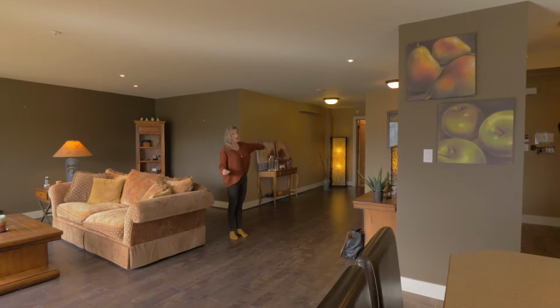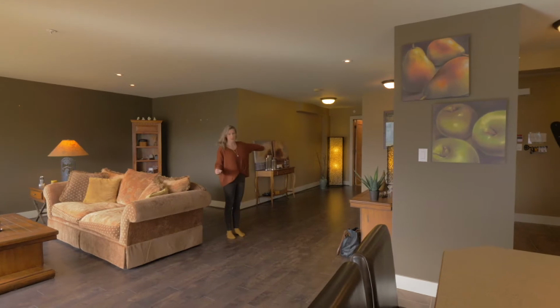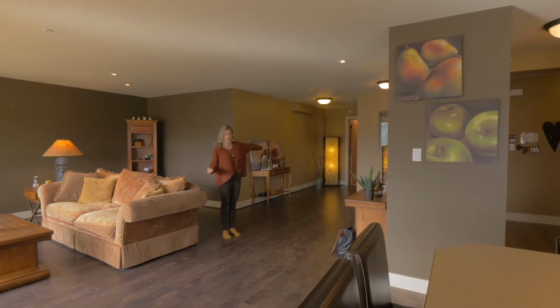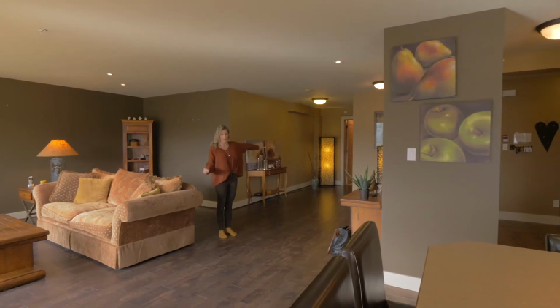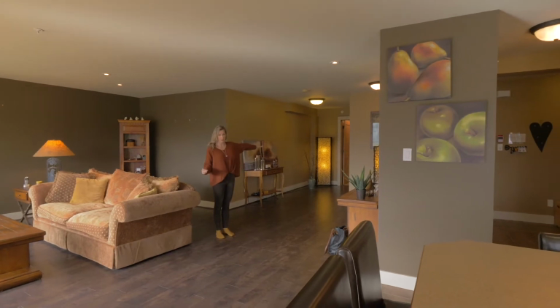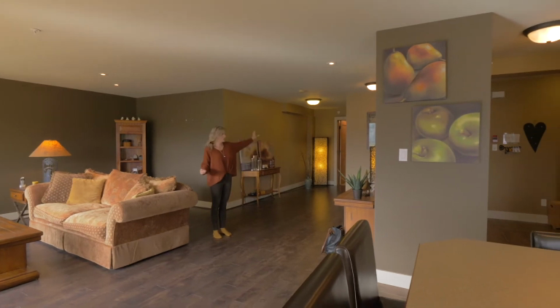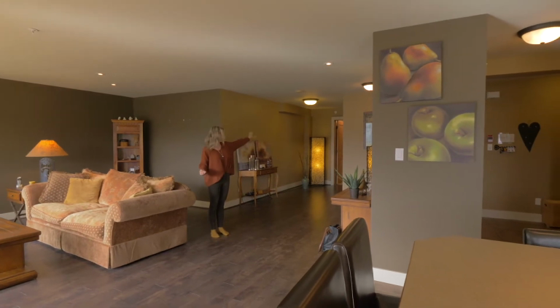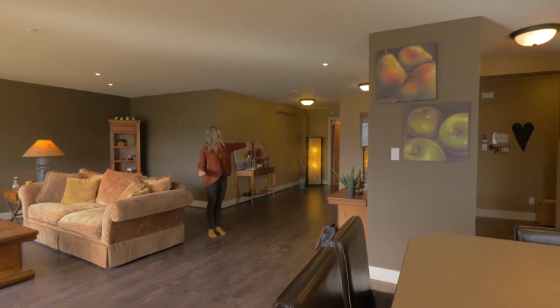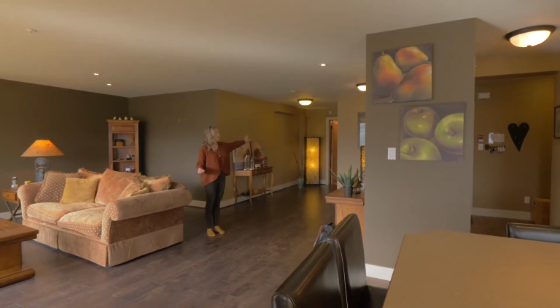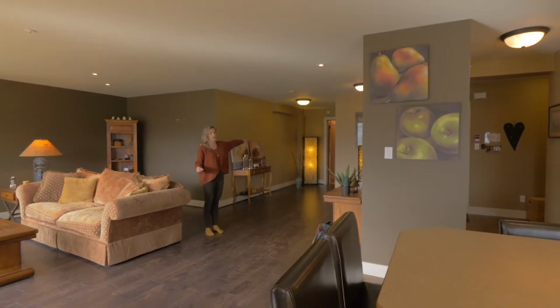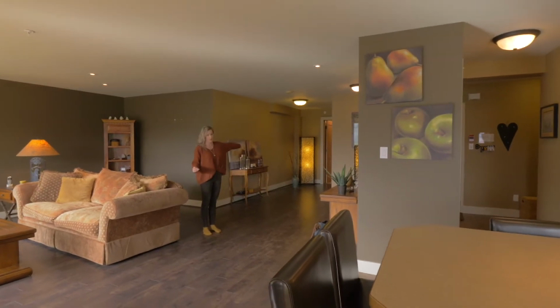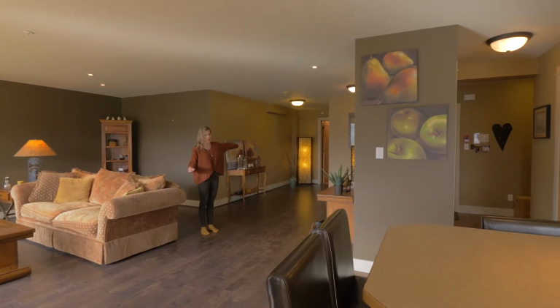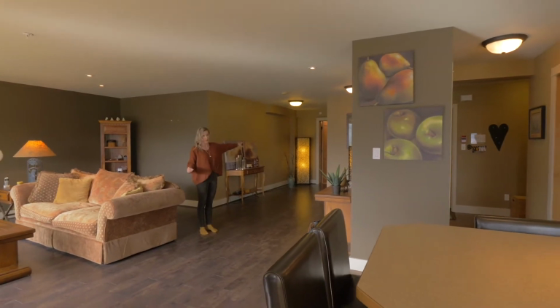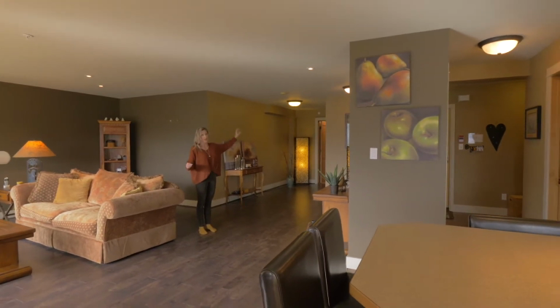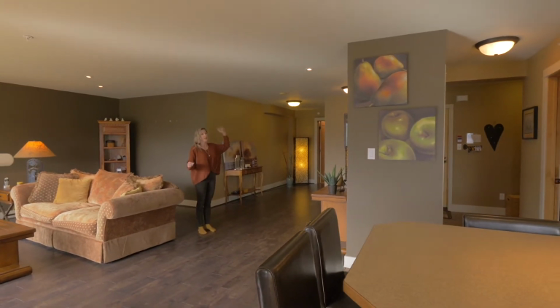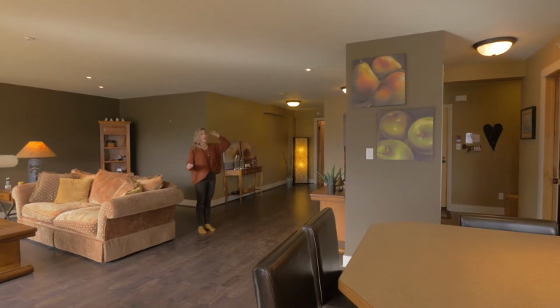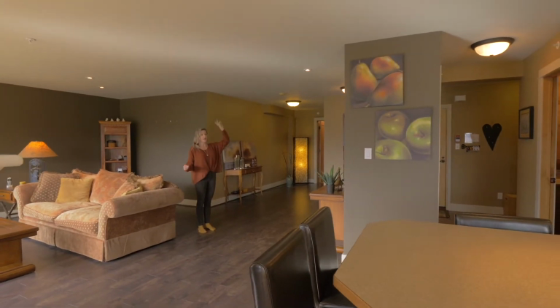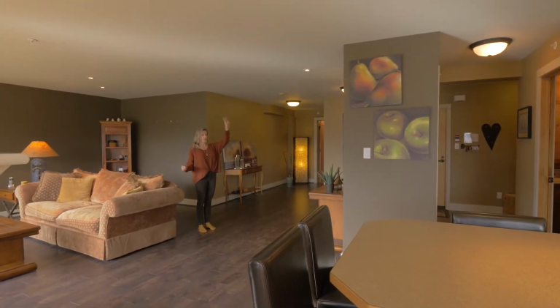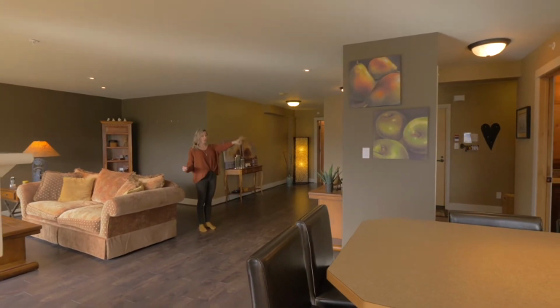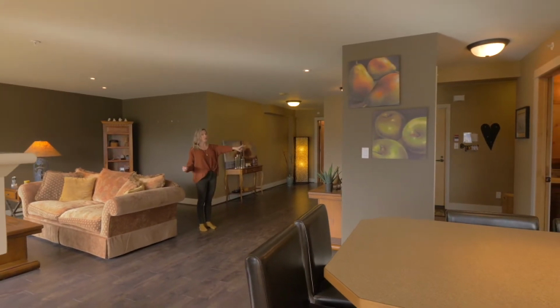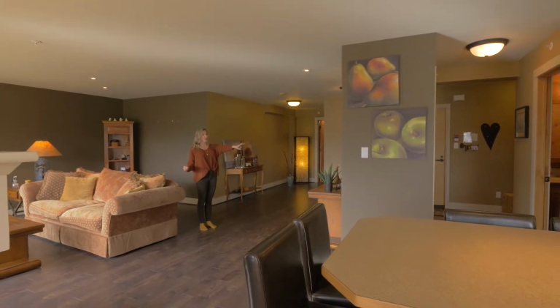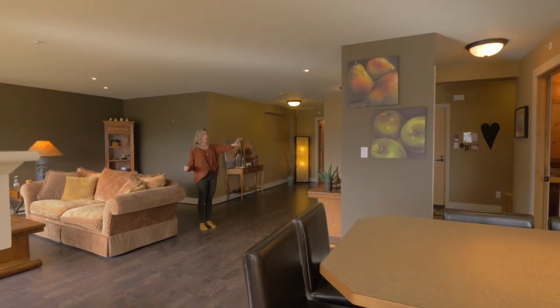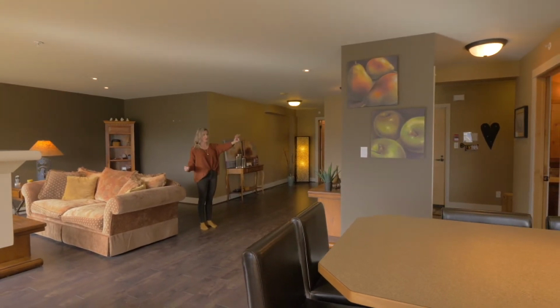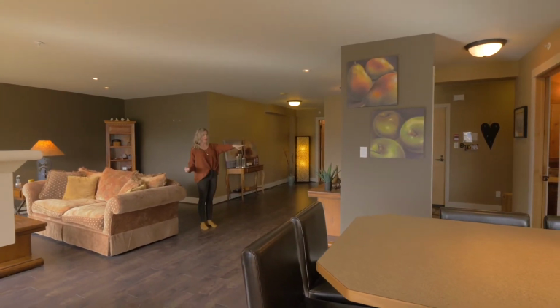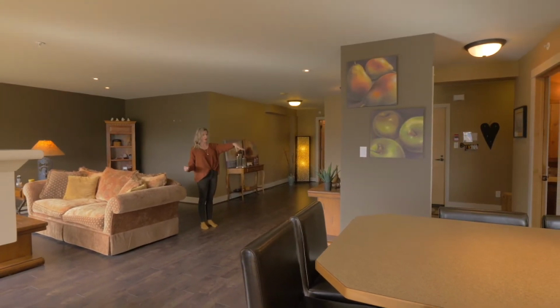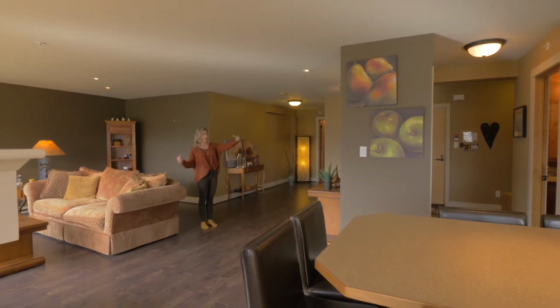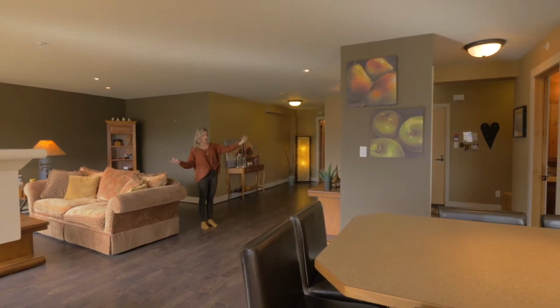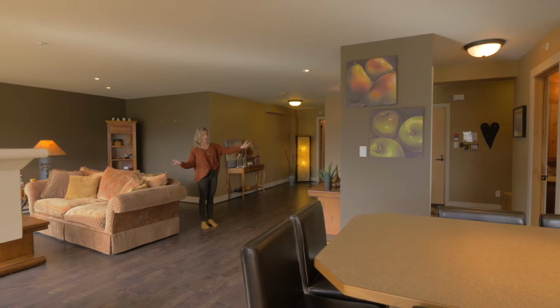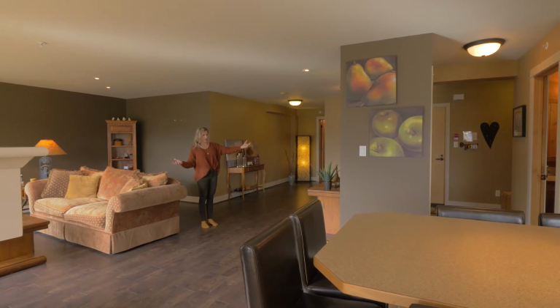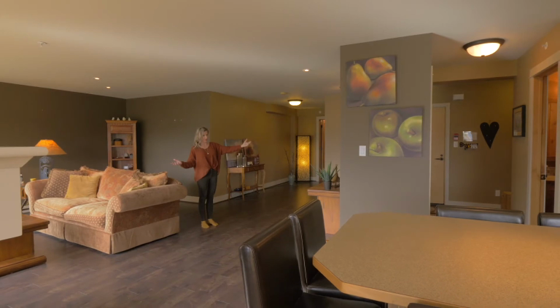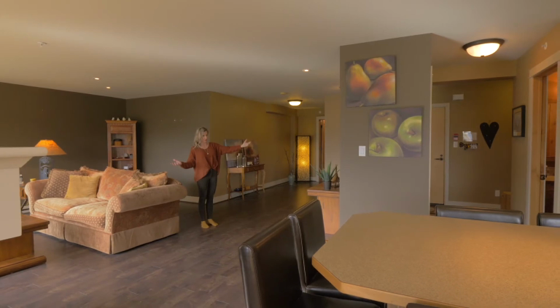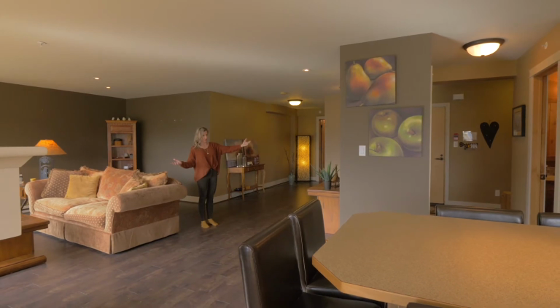The master bedroom suite and en suite are that way, and then two more bedrooms this way that each have their own en suite.